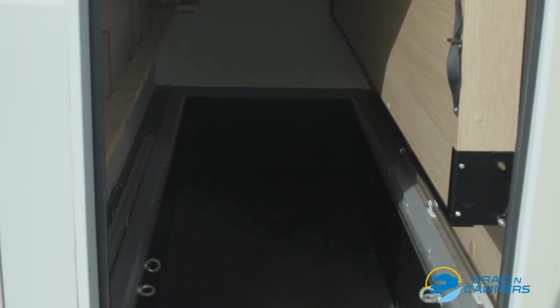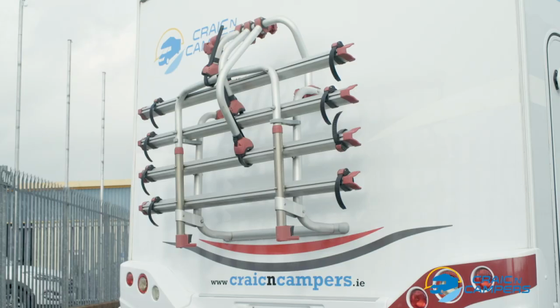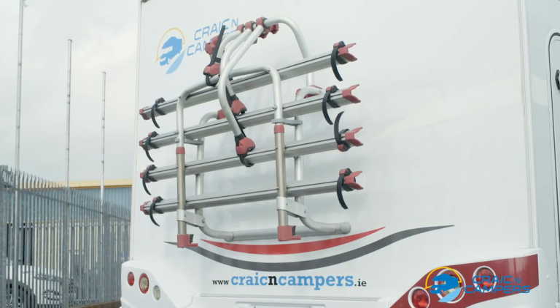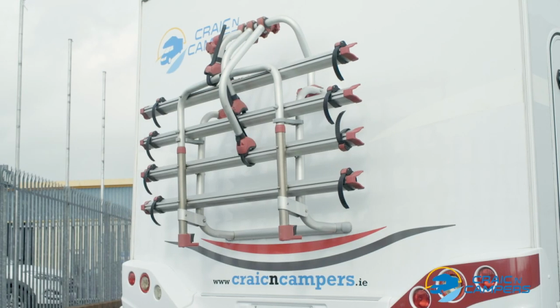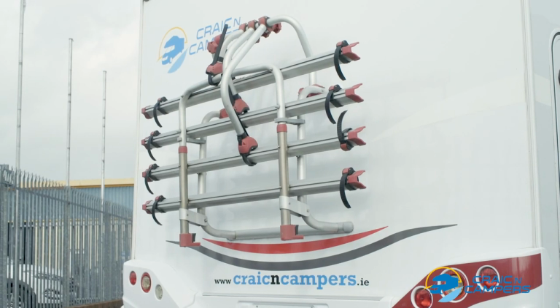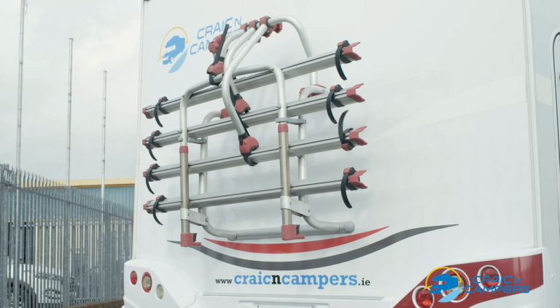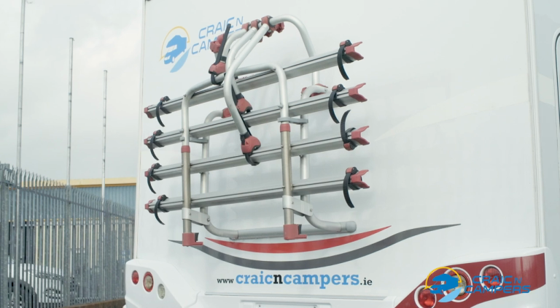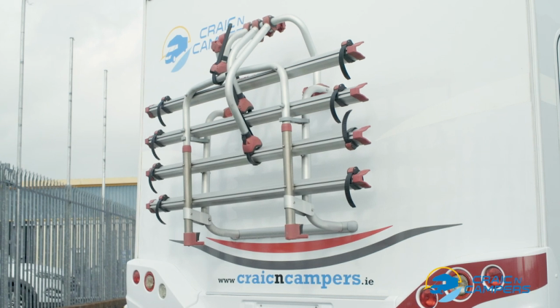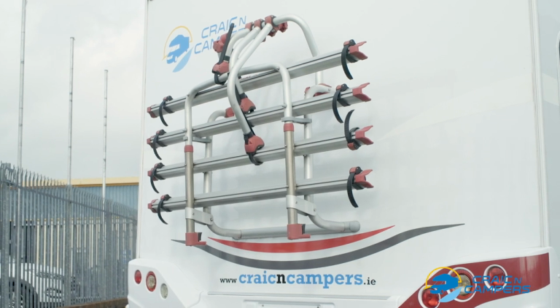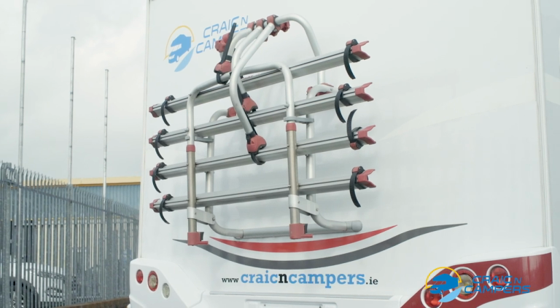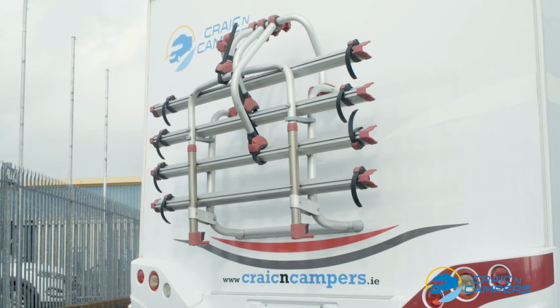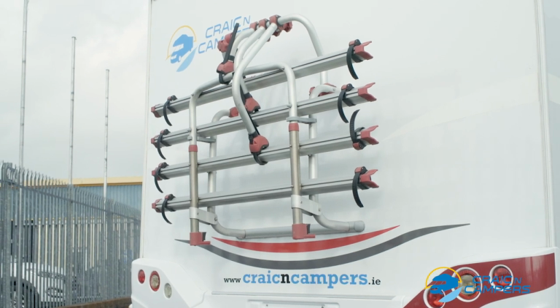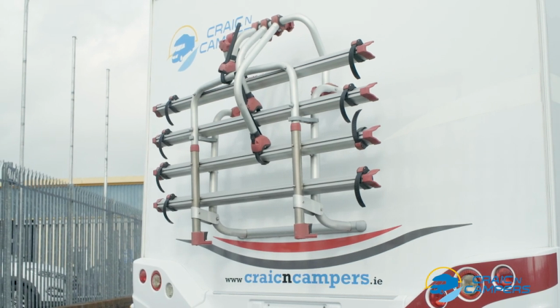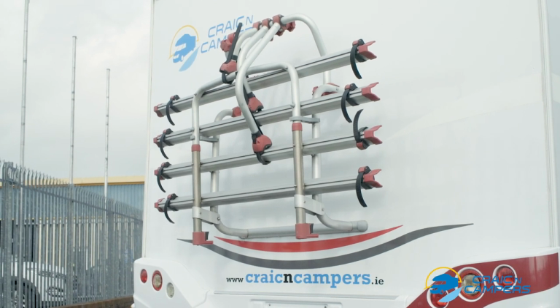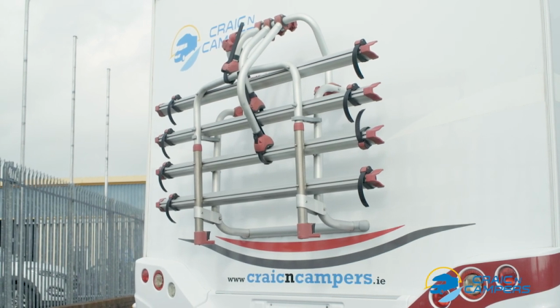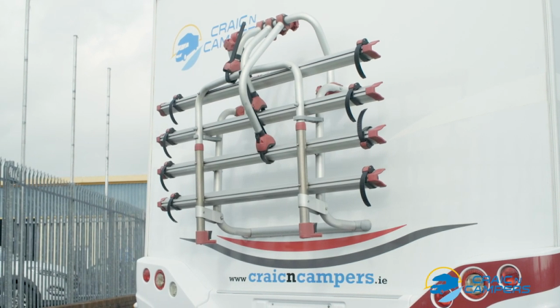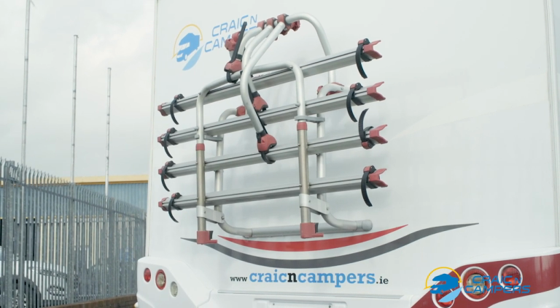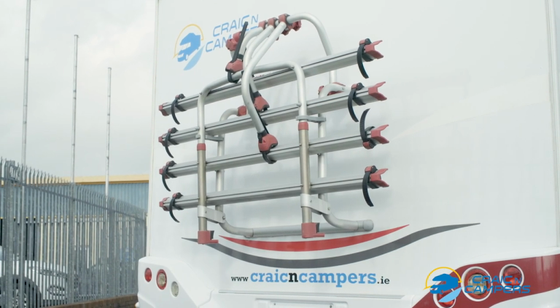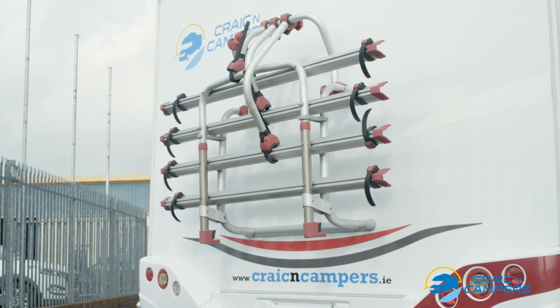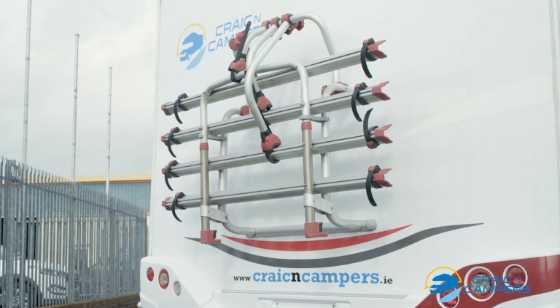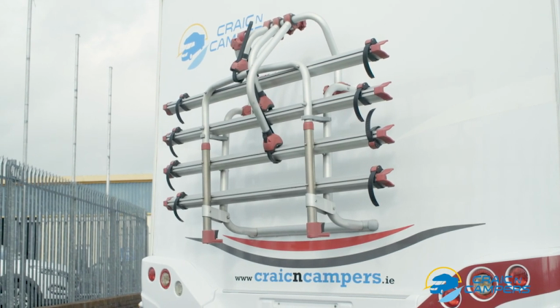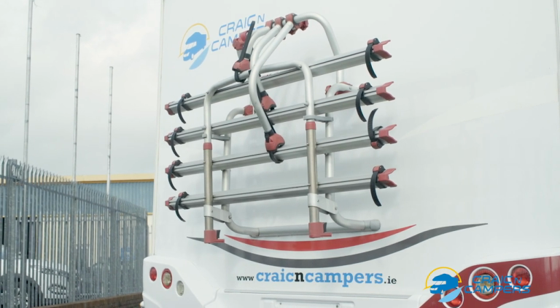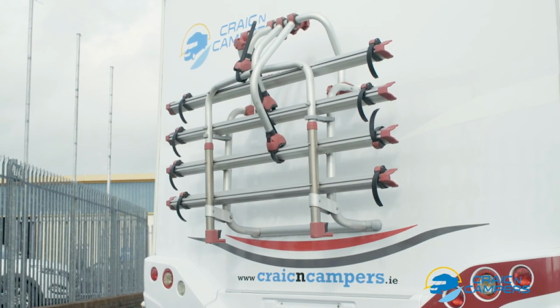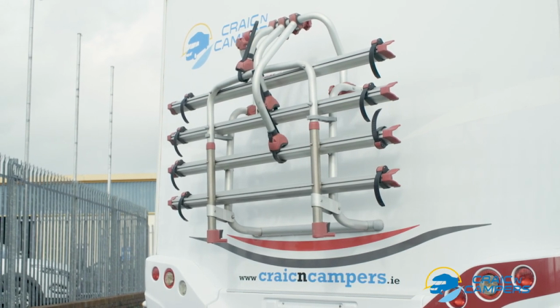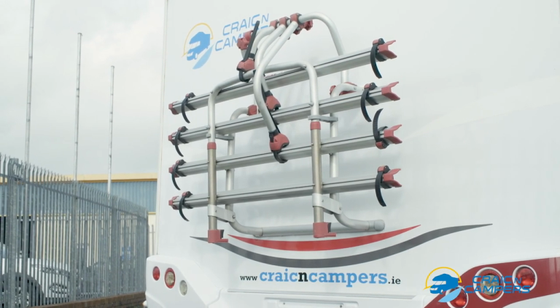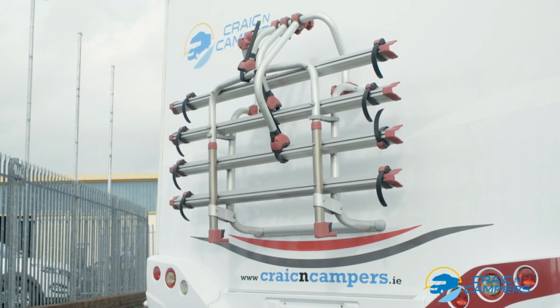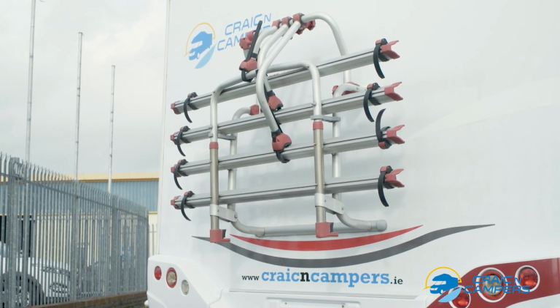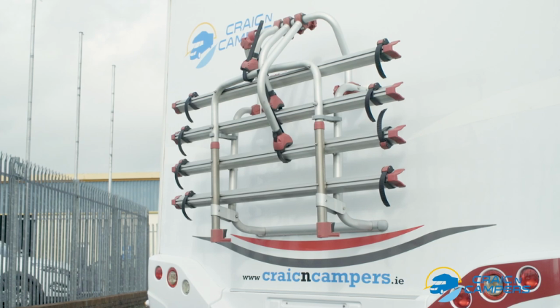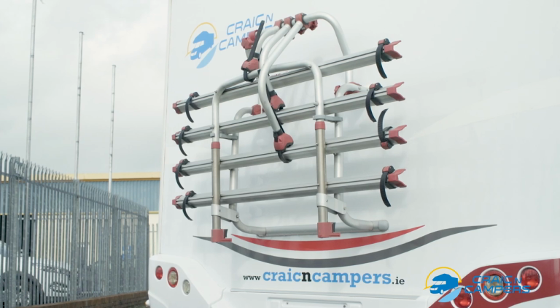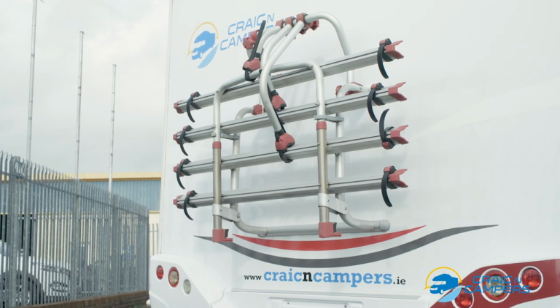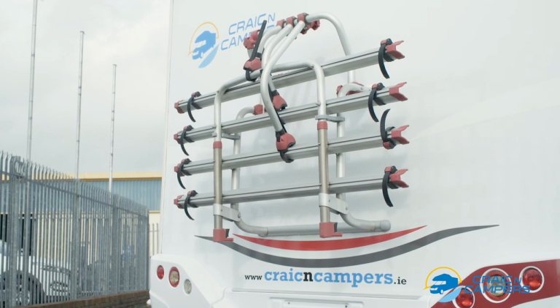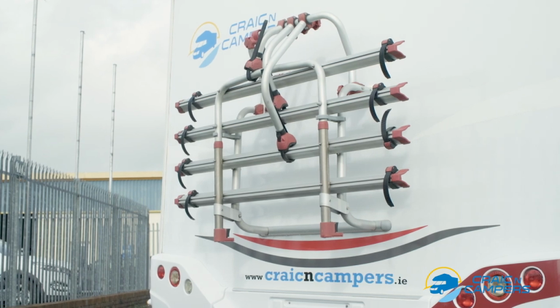Here we have our four bike rack. As always, we recommend you bring your own bungee cords or straps to help secure your bikes.